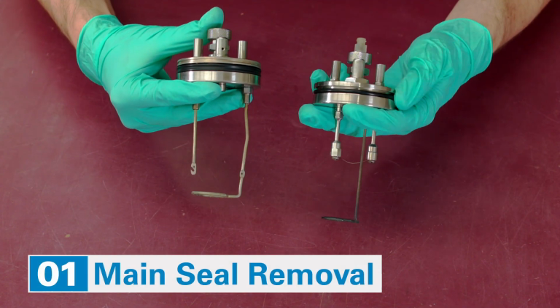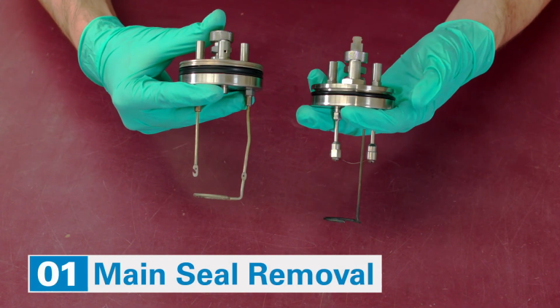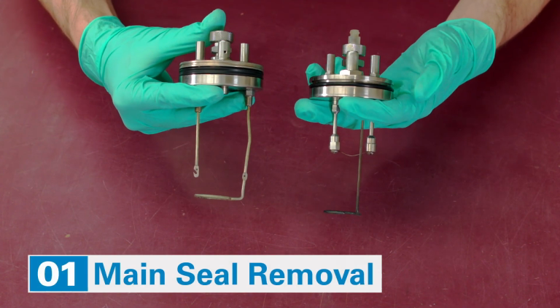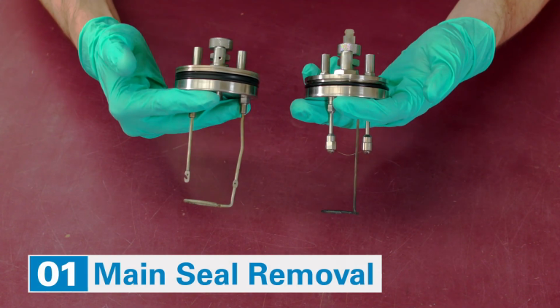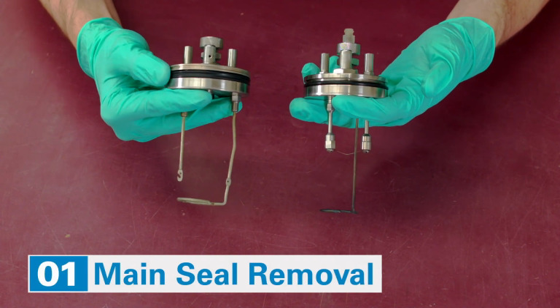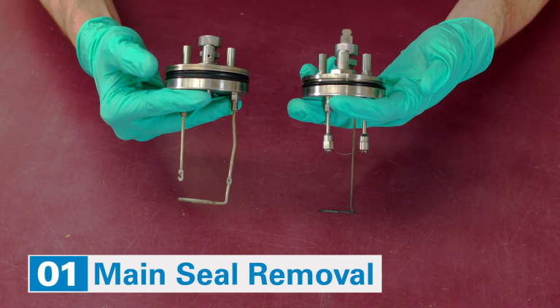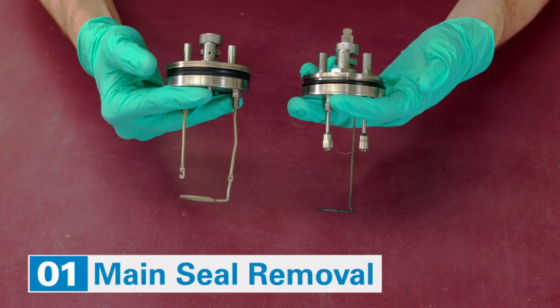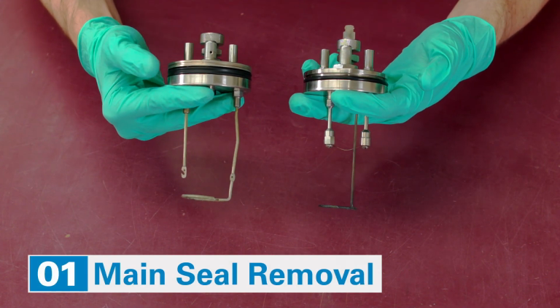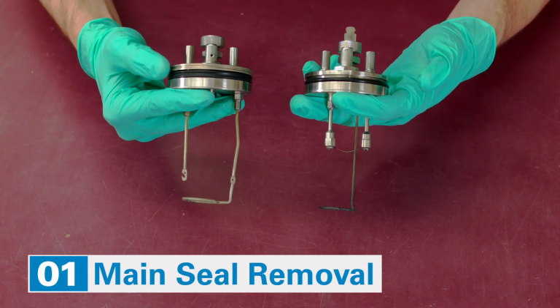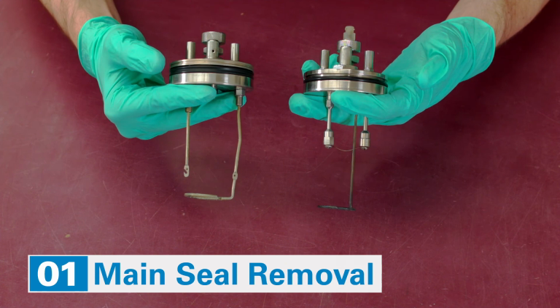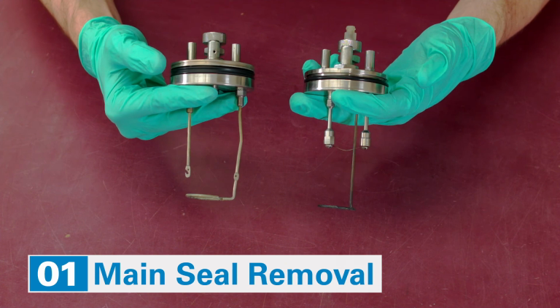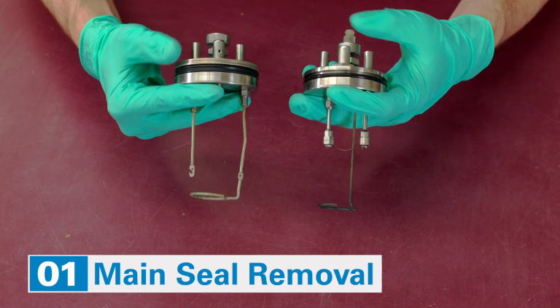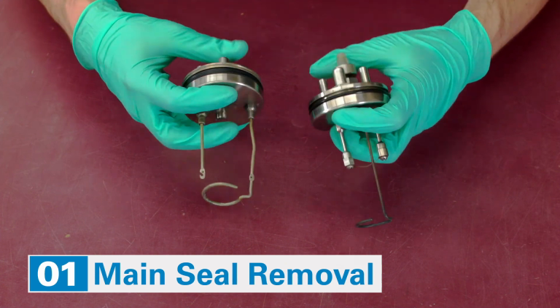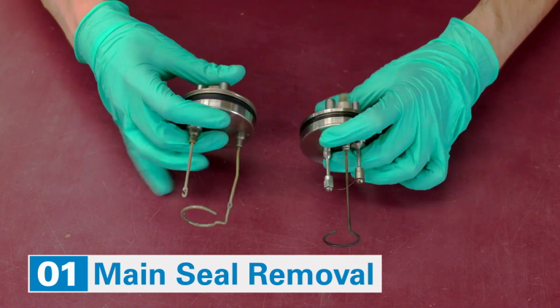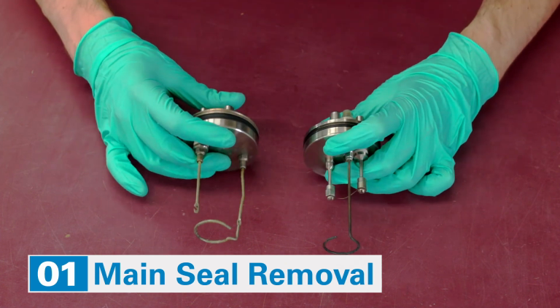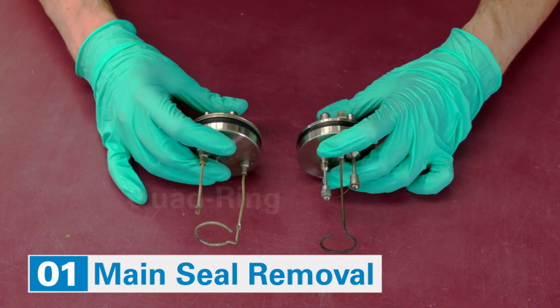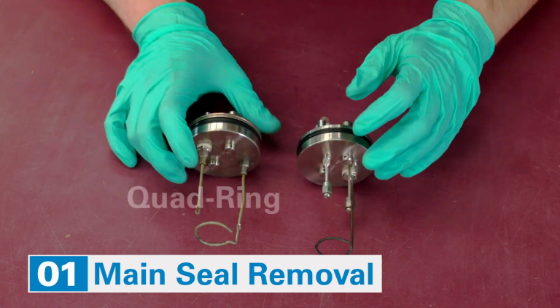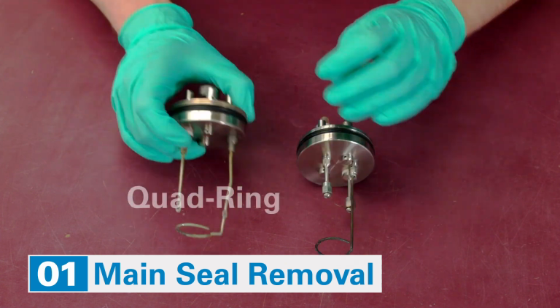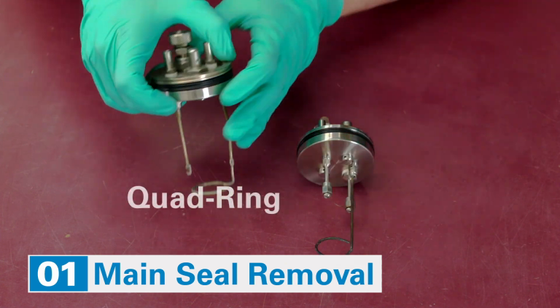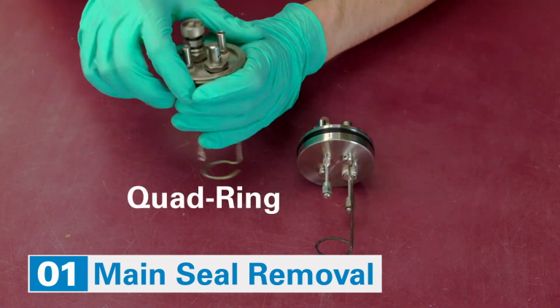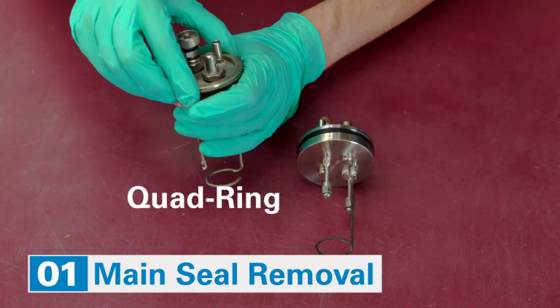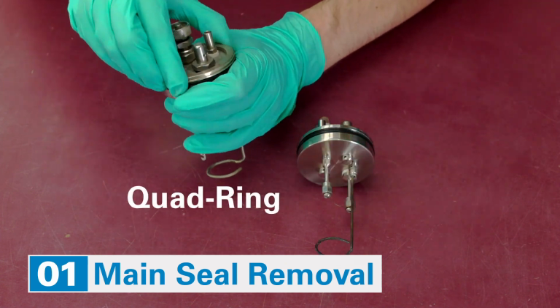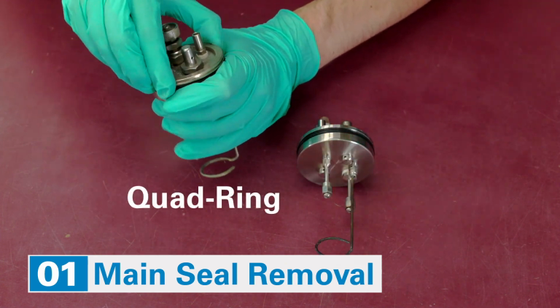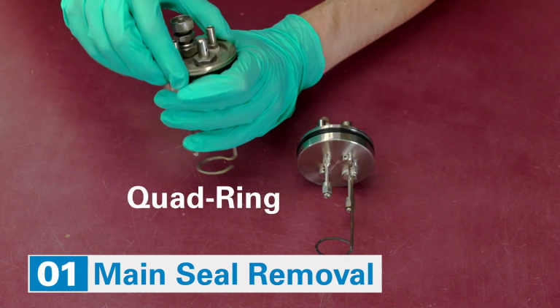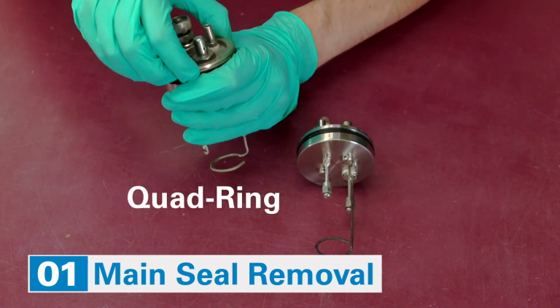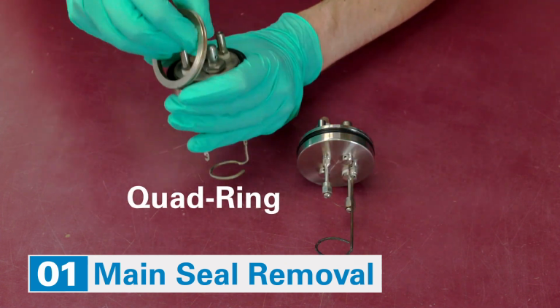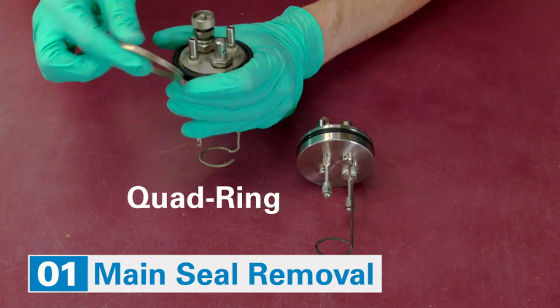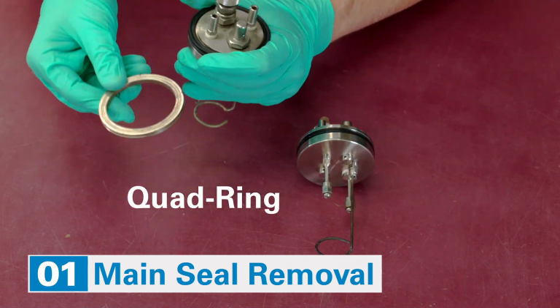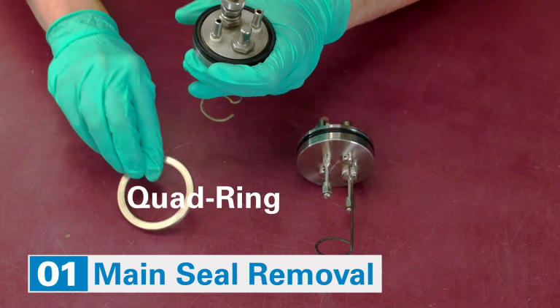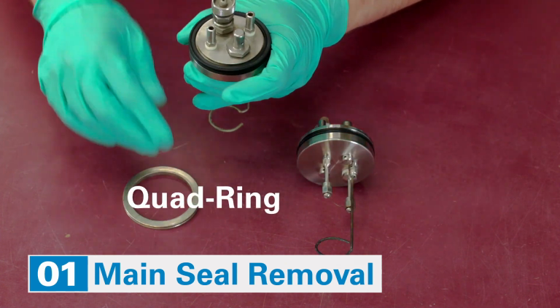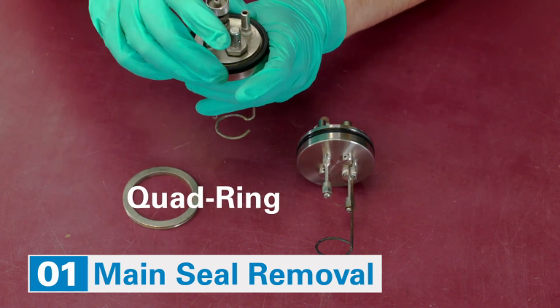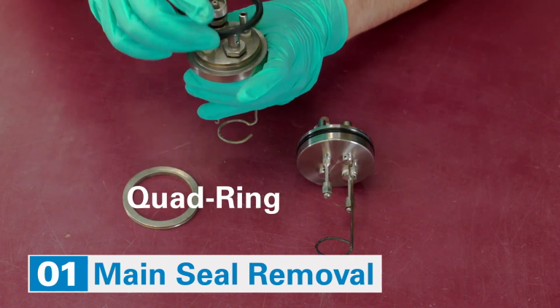Remove the main seal. This will be an O-ring in the self-sealing style, or a quad-ring in the case of the compression sealing style.